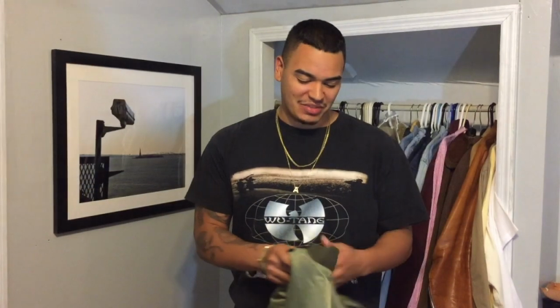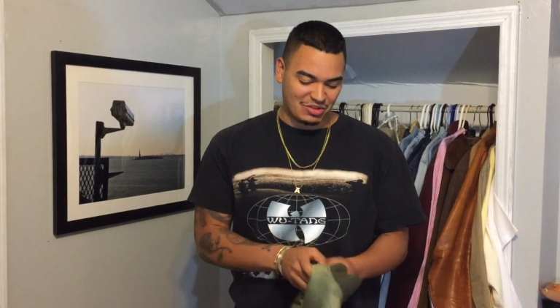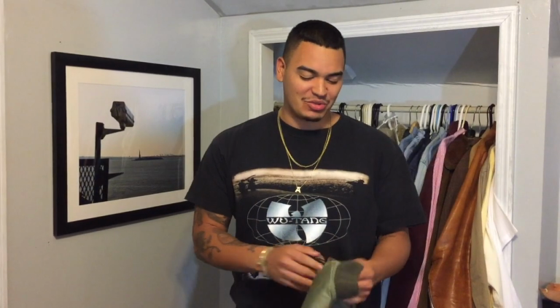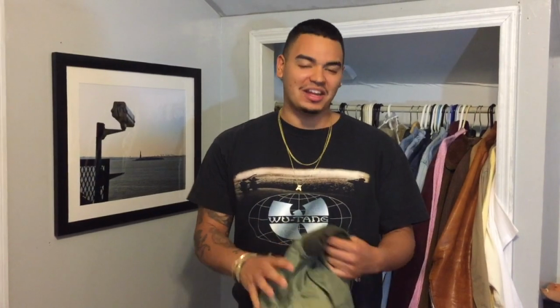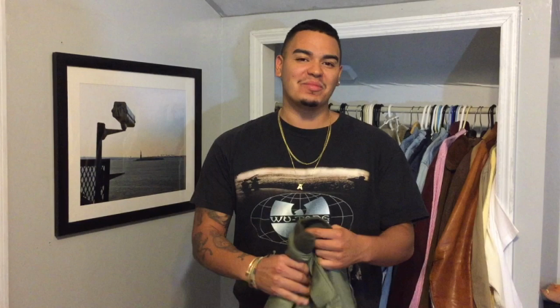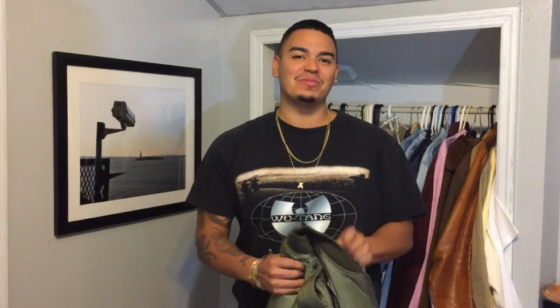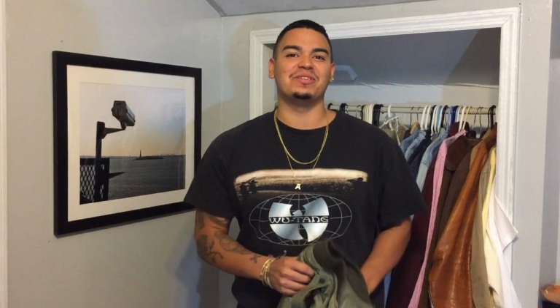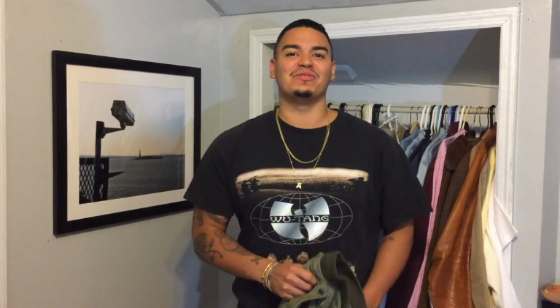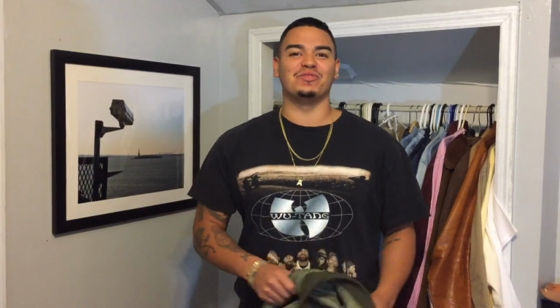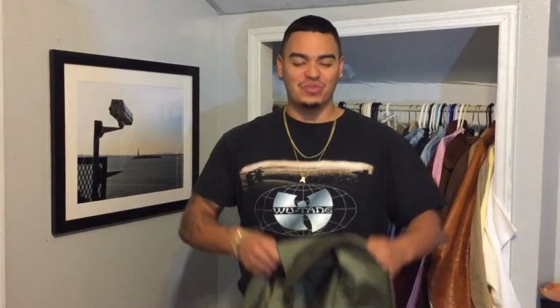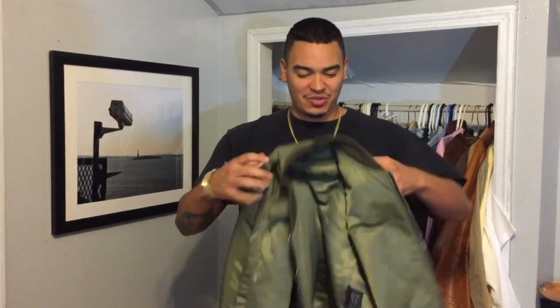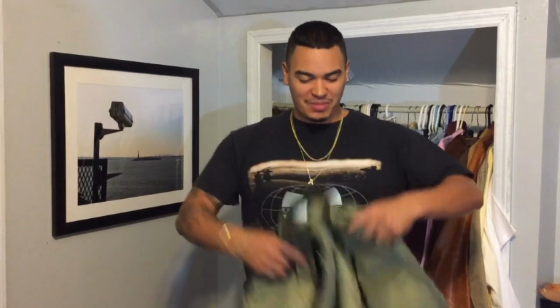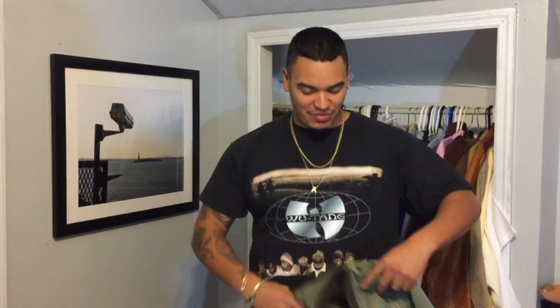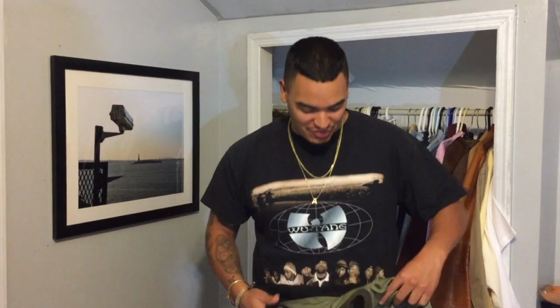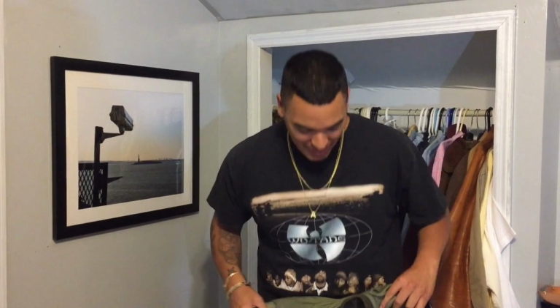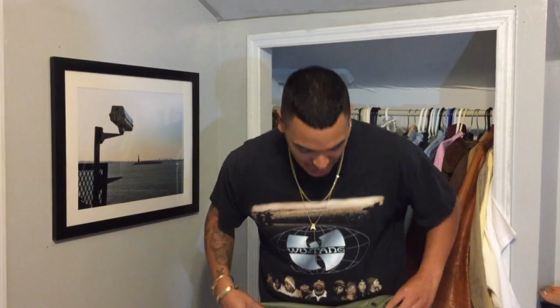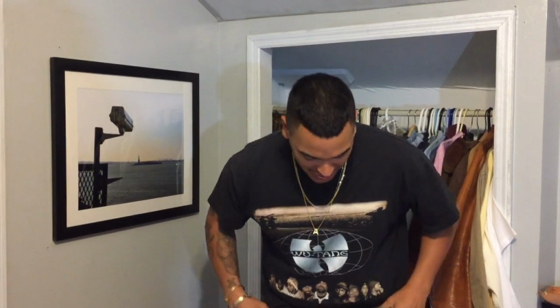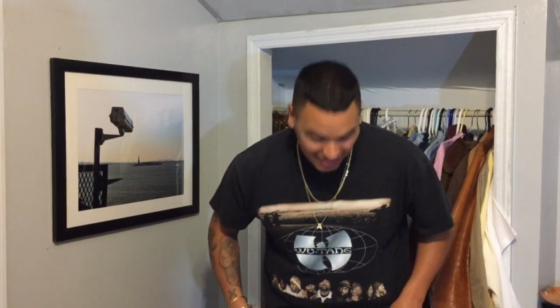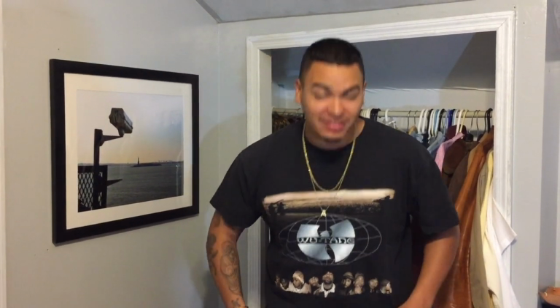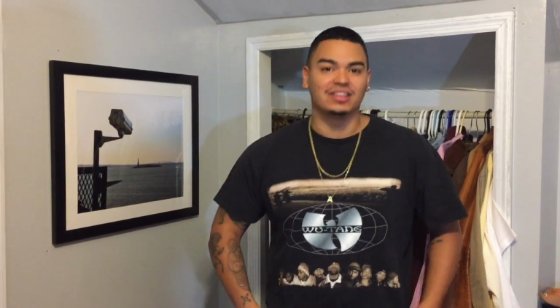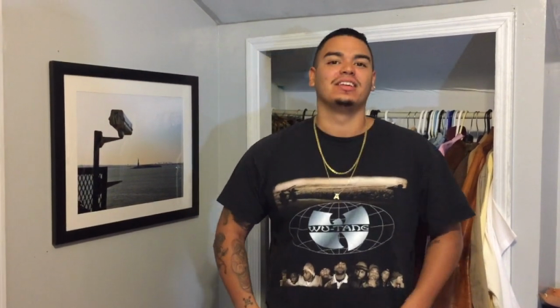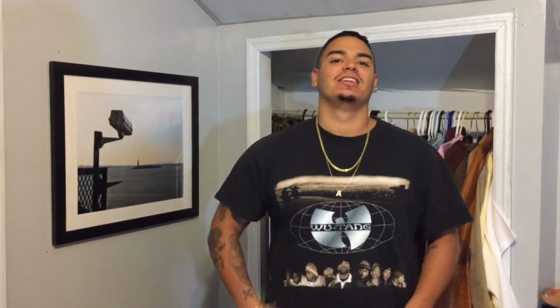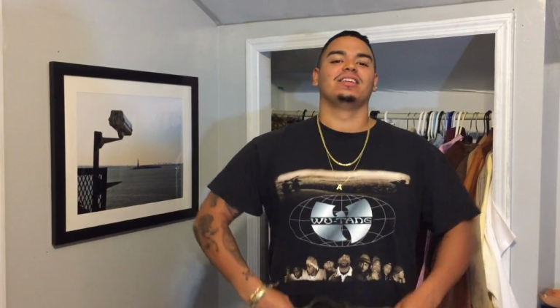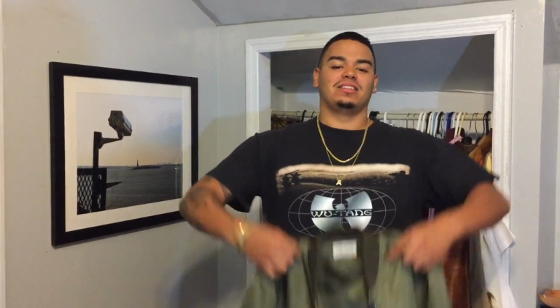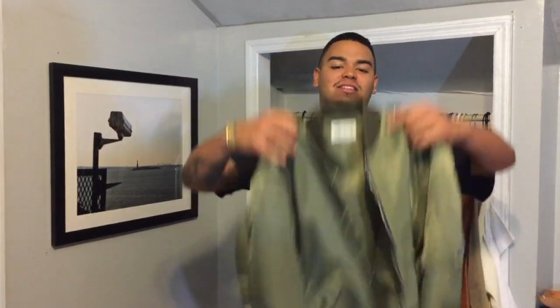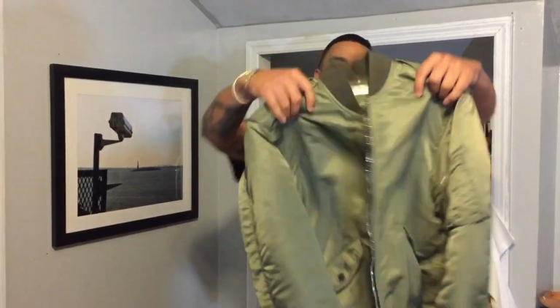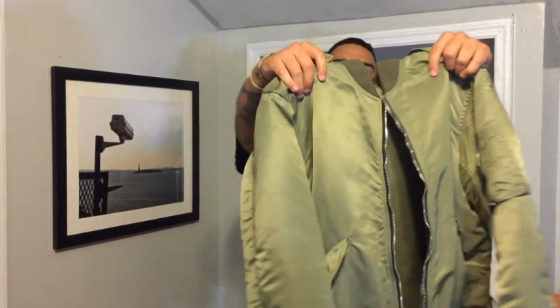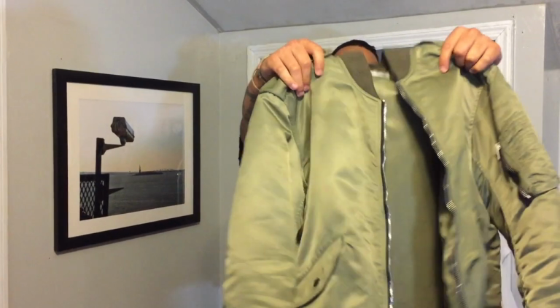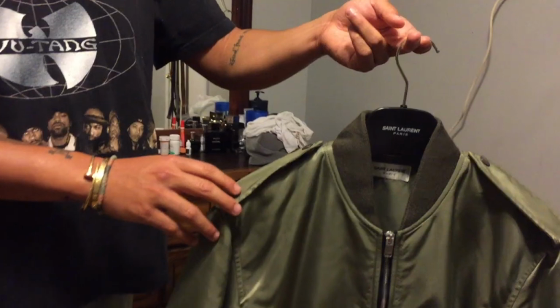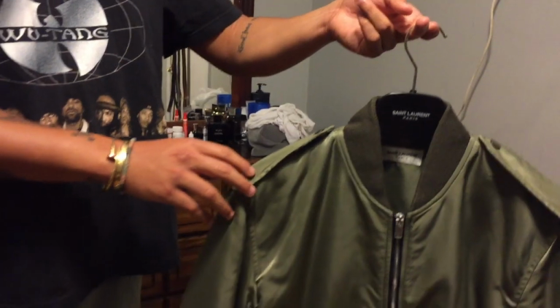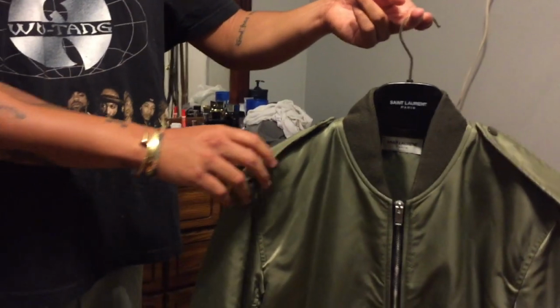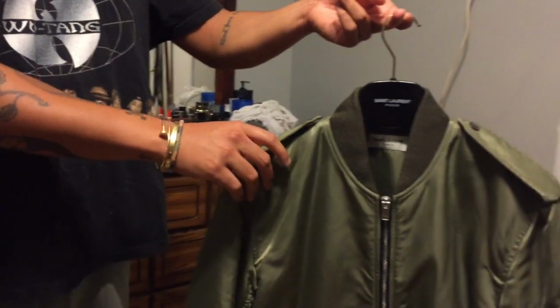Today I'm going to be reviewing one of my favorite bomber jackets, the Saint Laurent MA1.